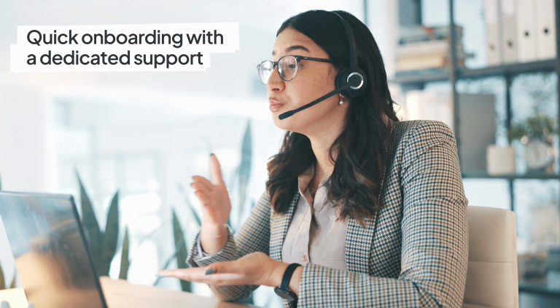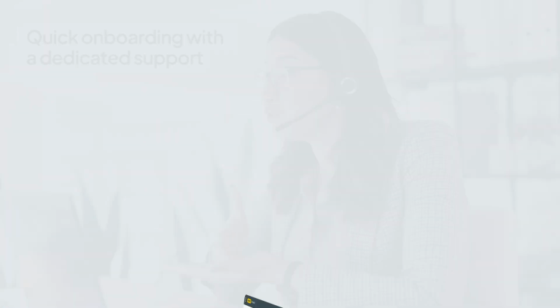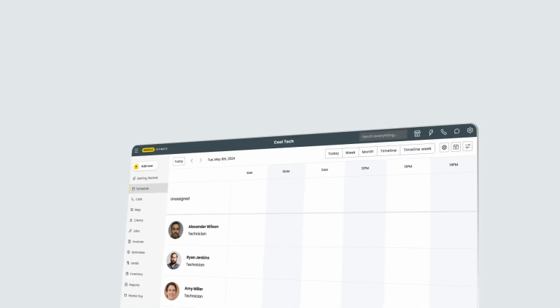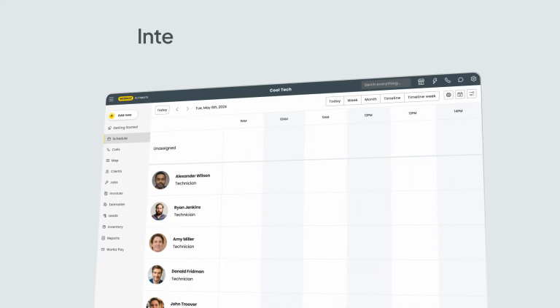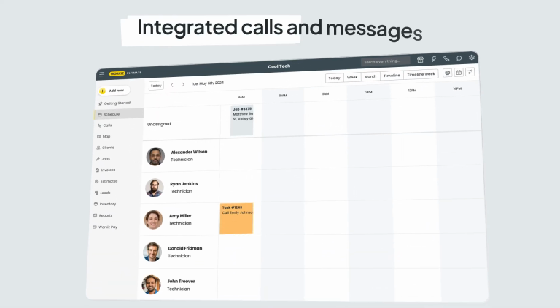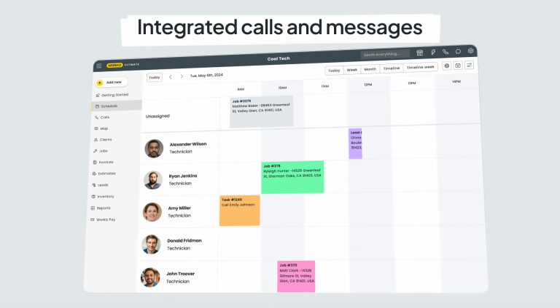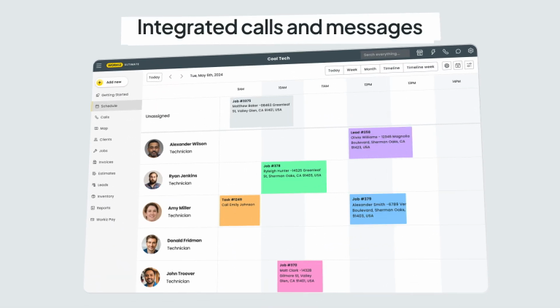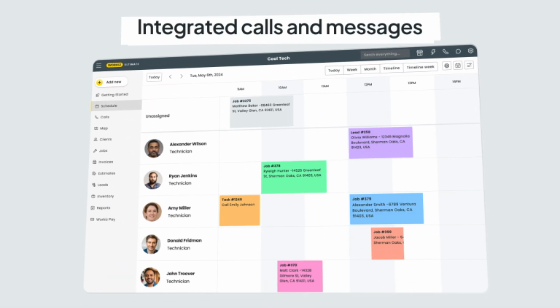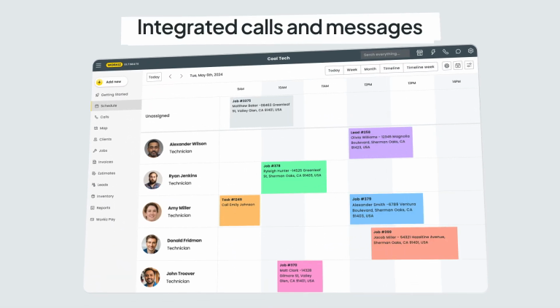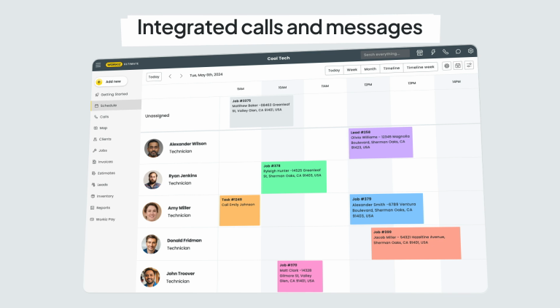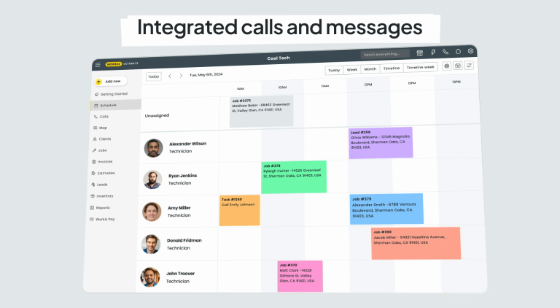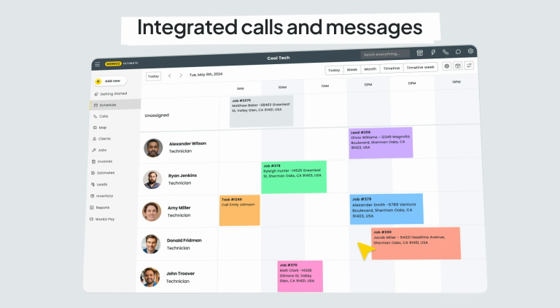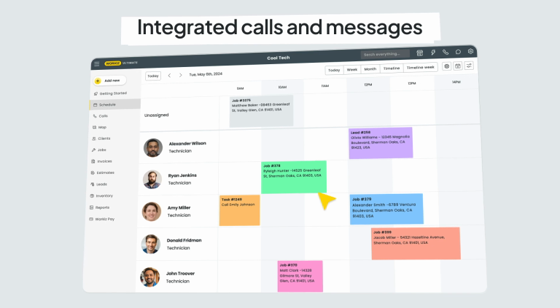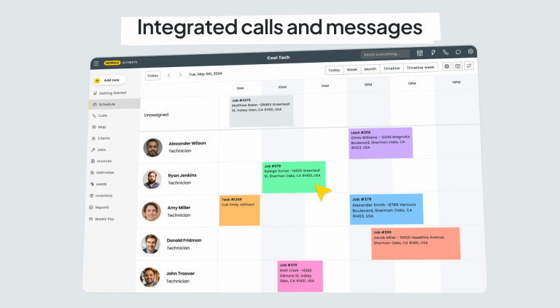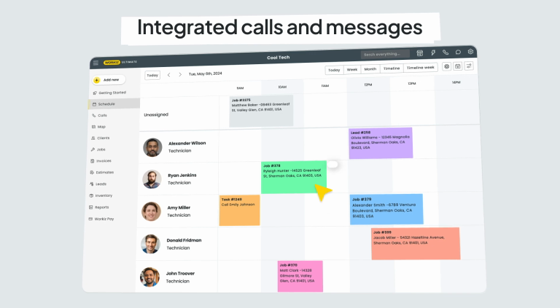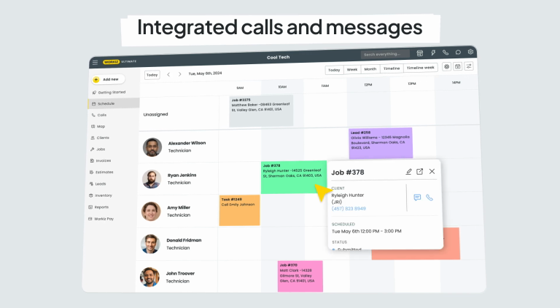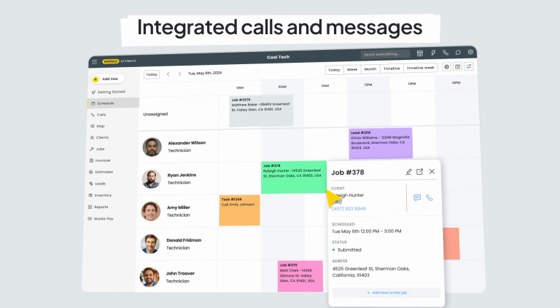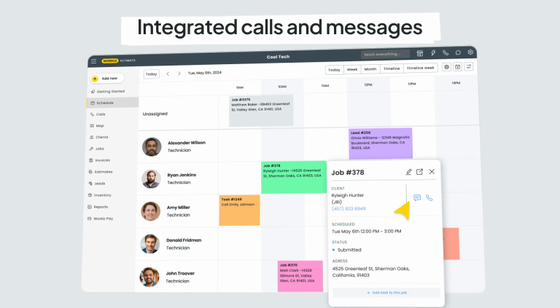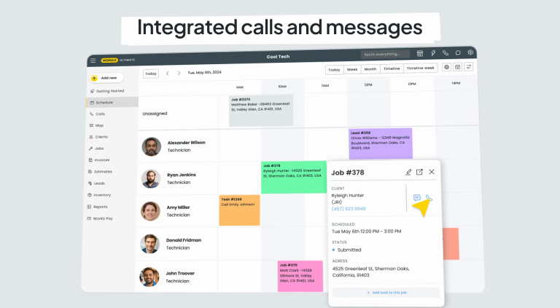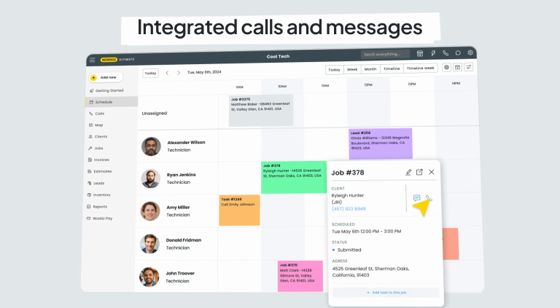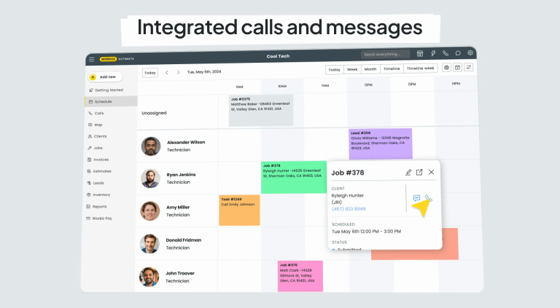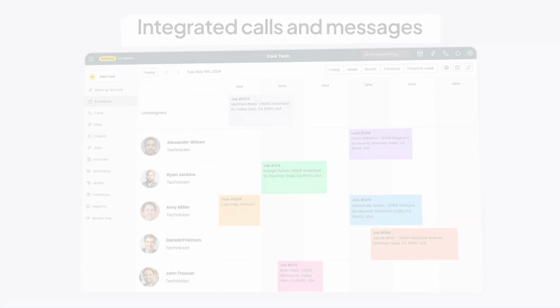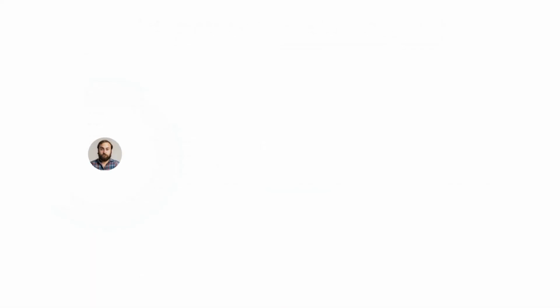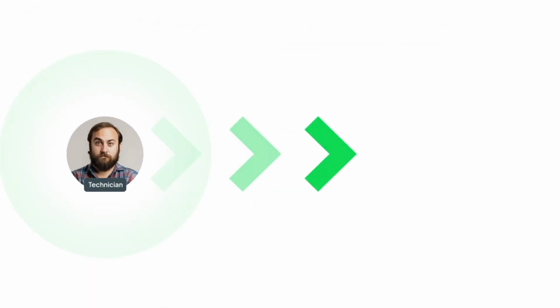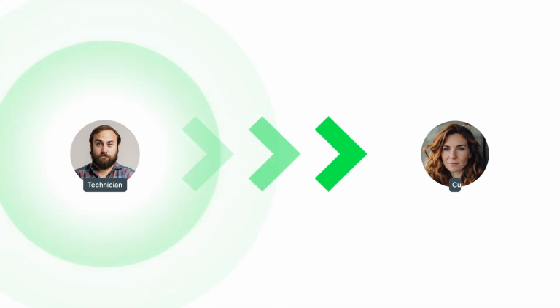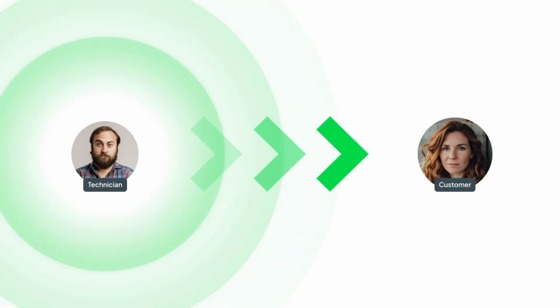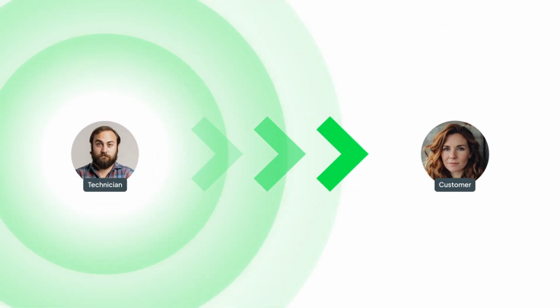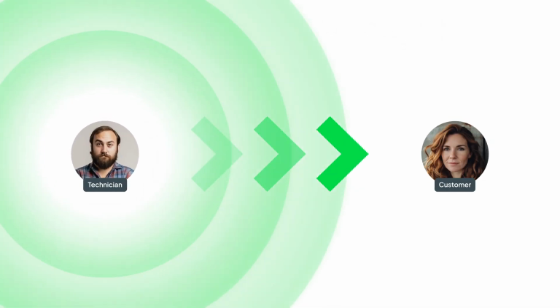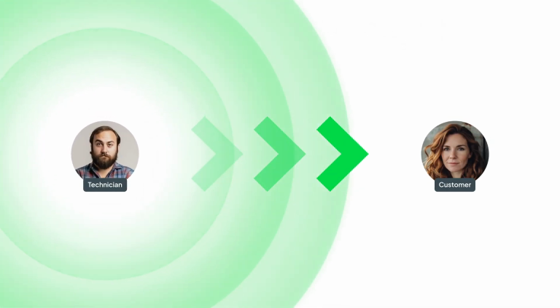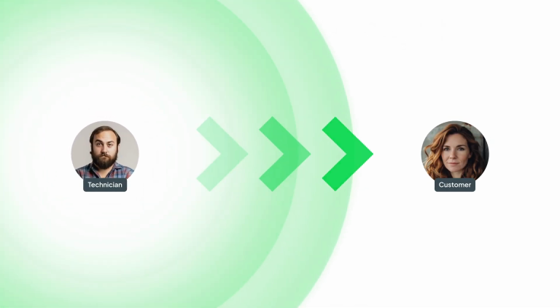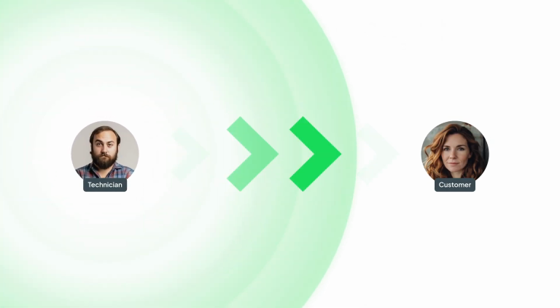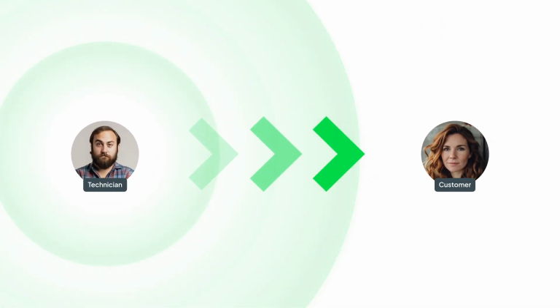As you go about your day, you can easily communicate with clients and employees, integrating calls and messages into your daily workflow.